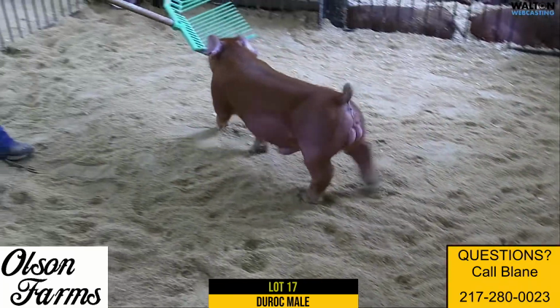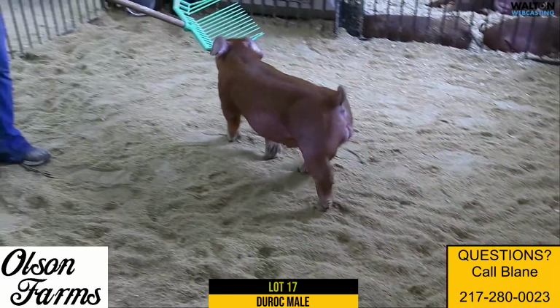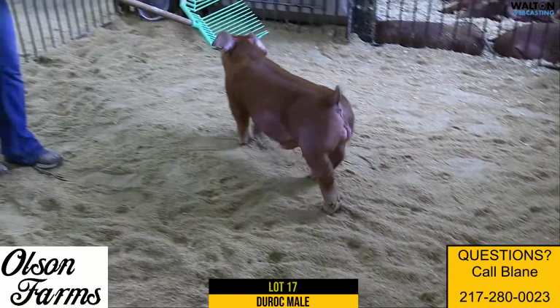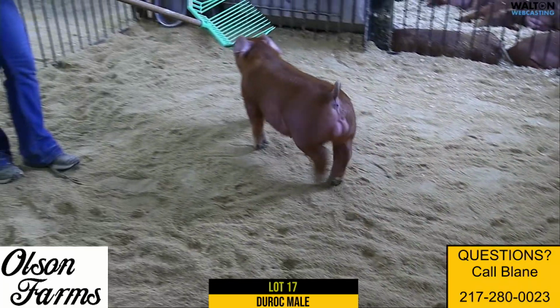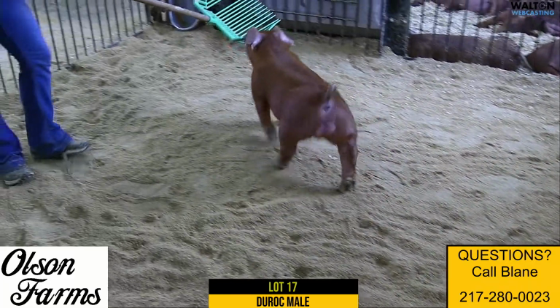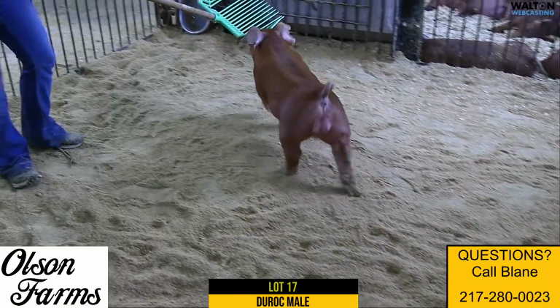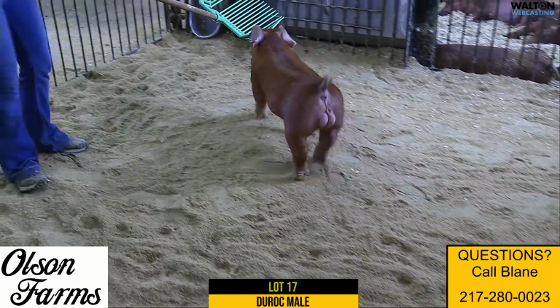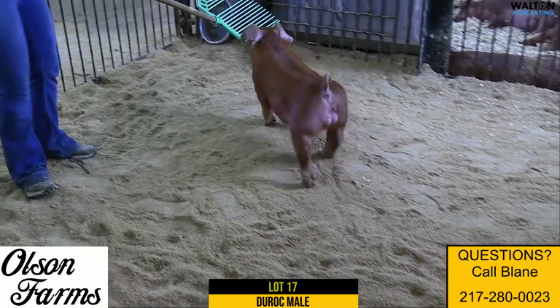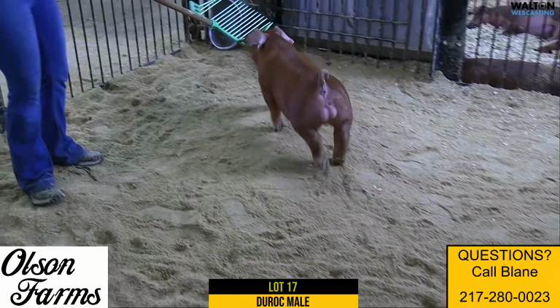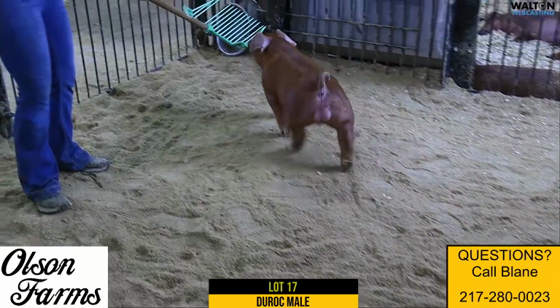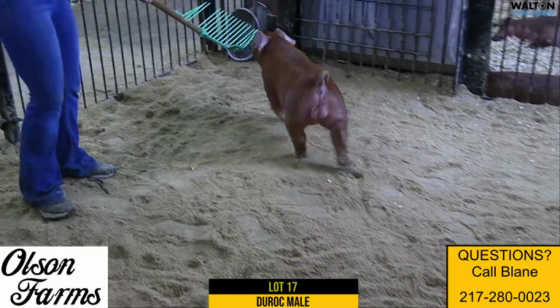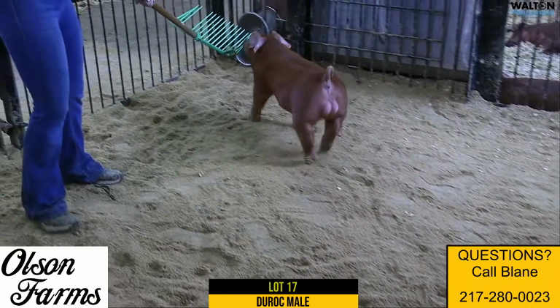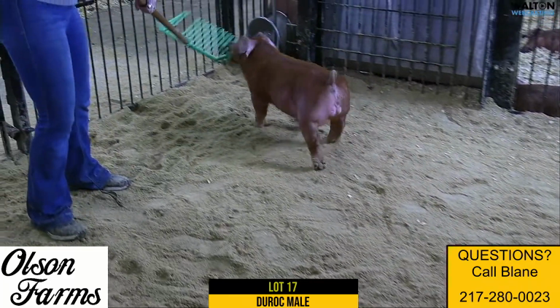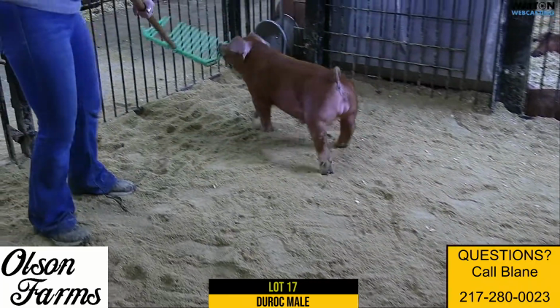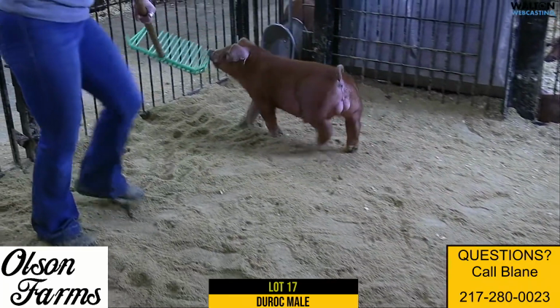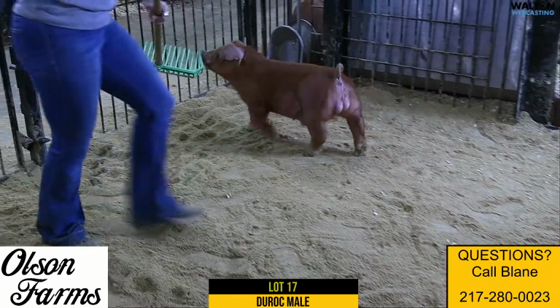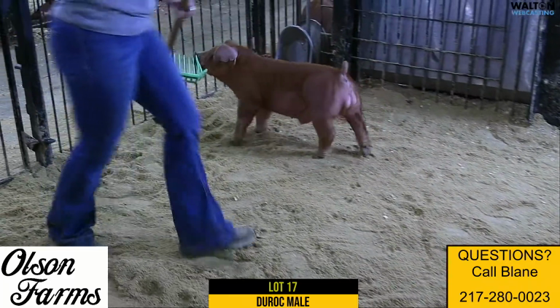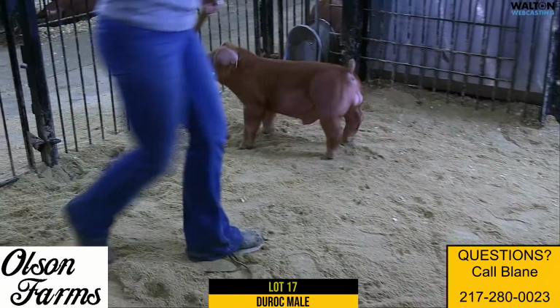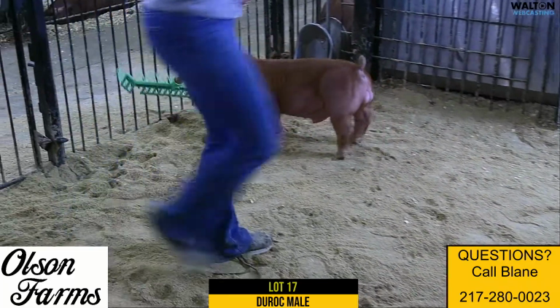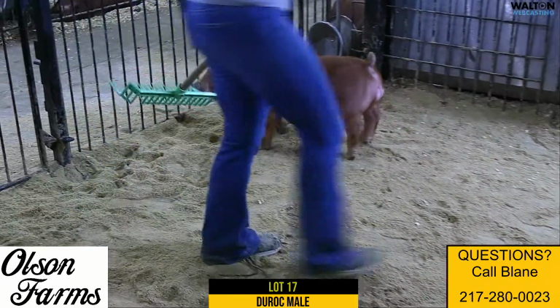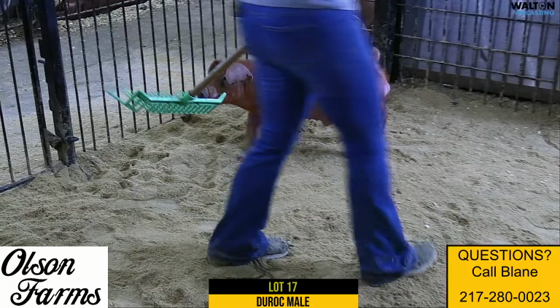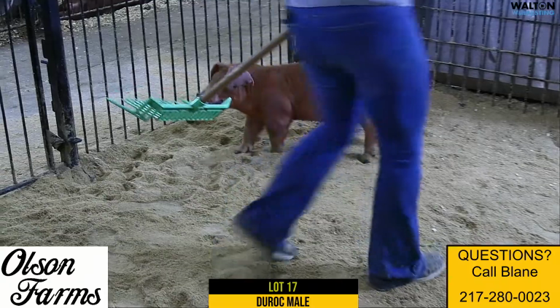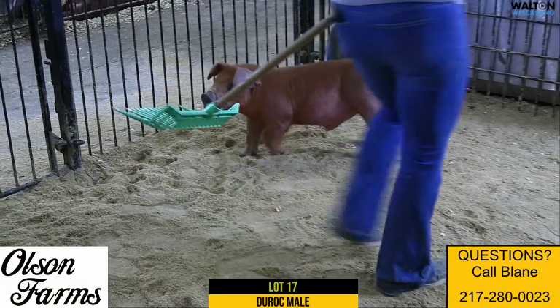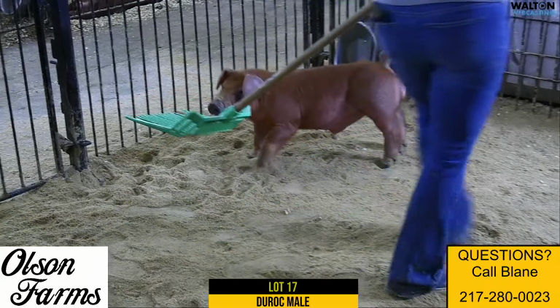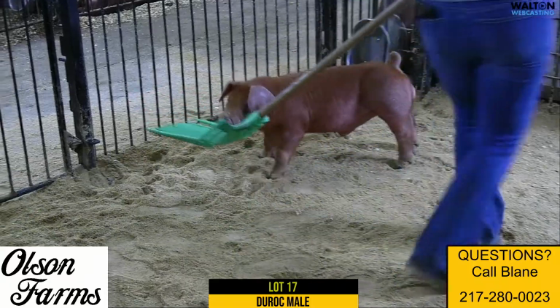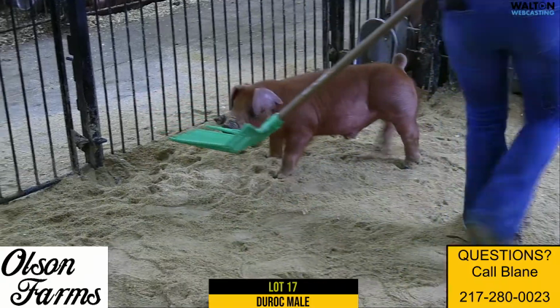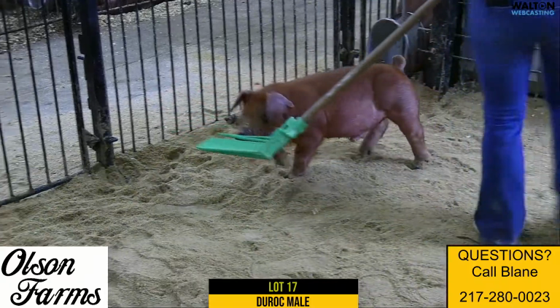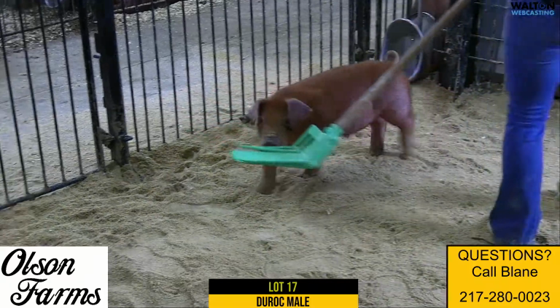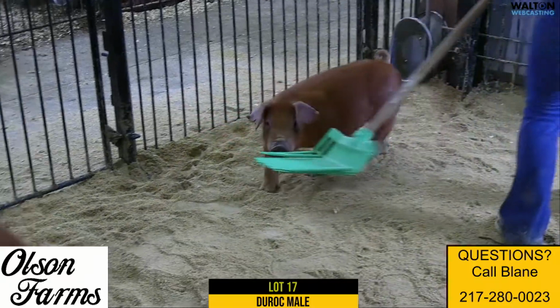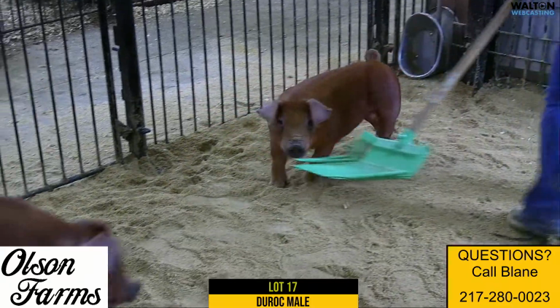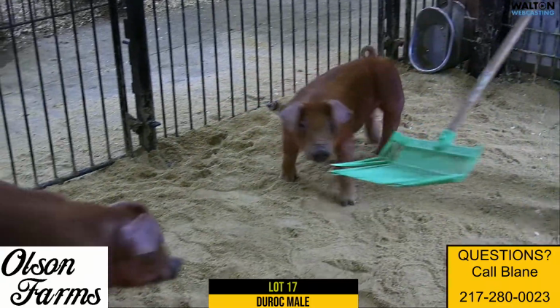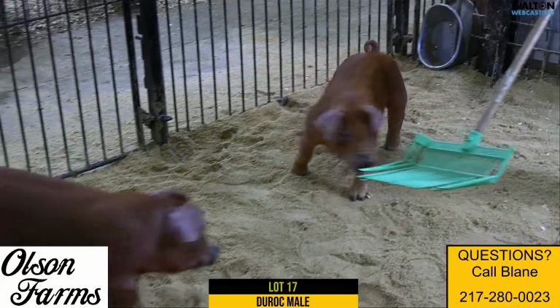This is Lot 17 here, not 6-2, Duroc Barrow. Captain Benny, Bomb Squad.